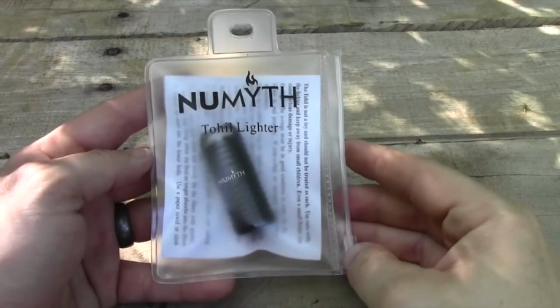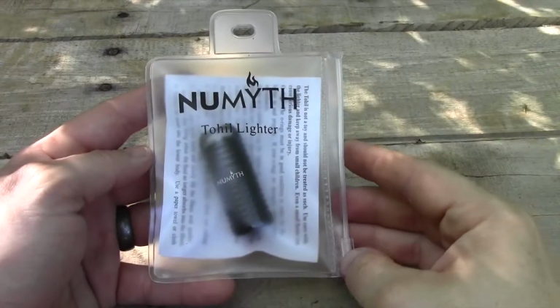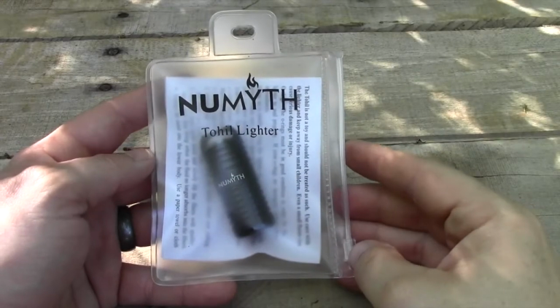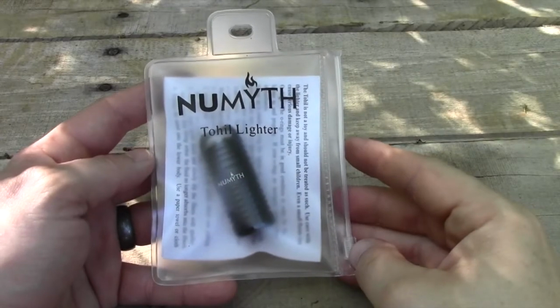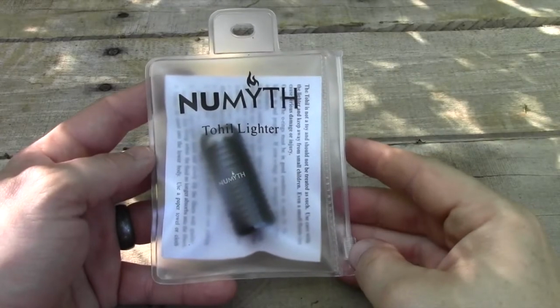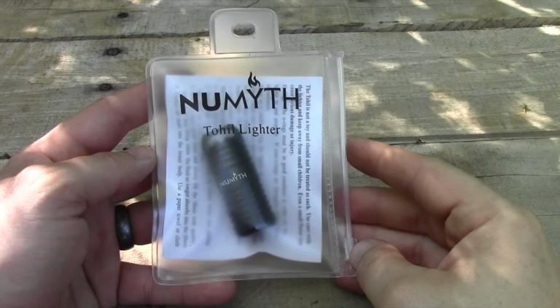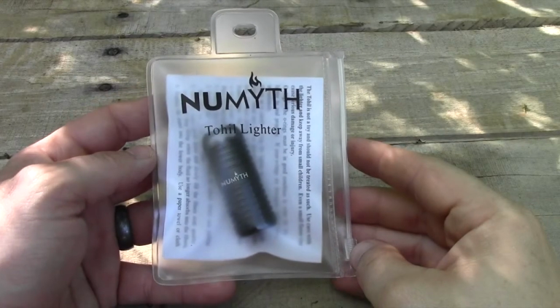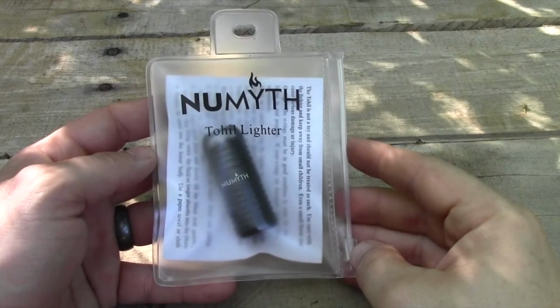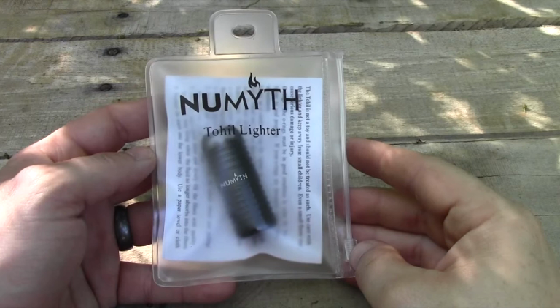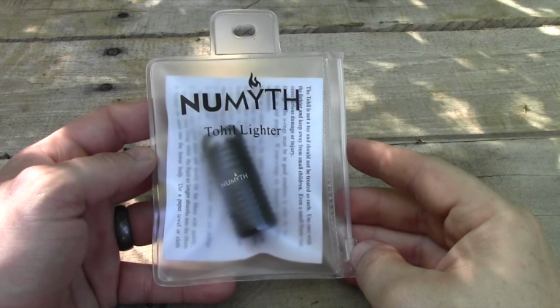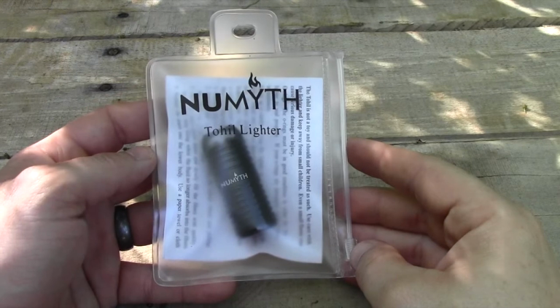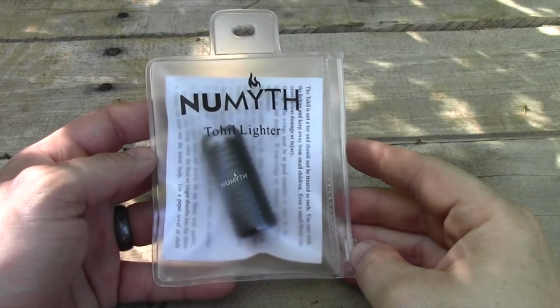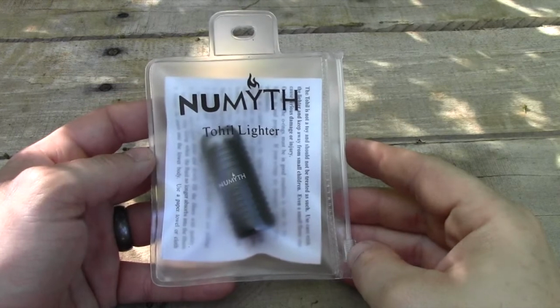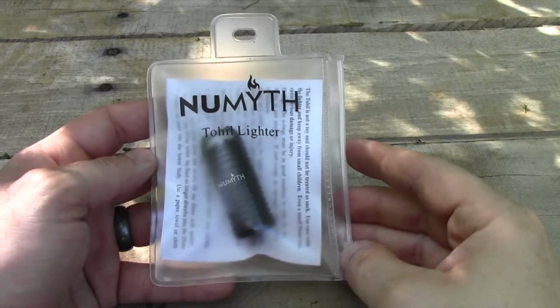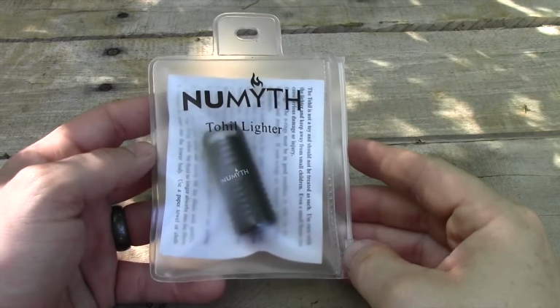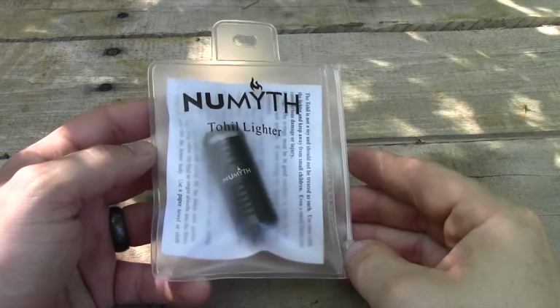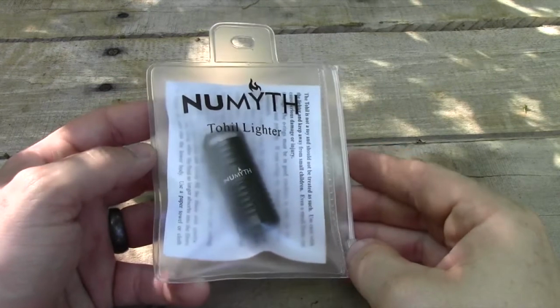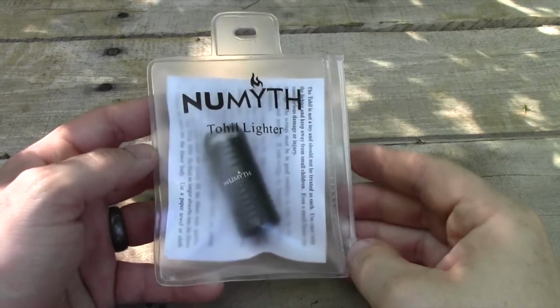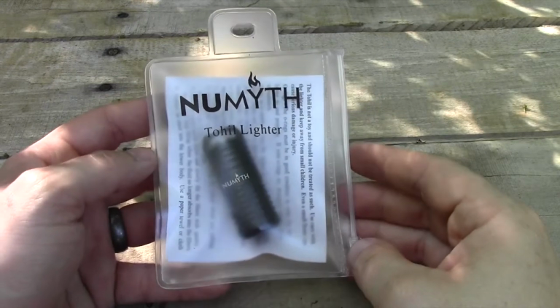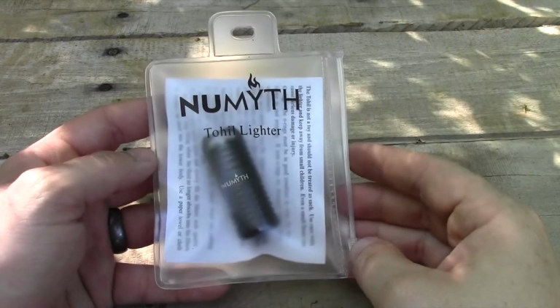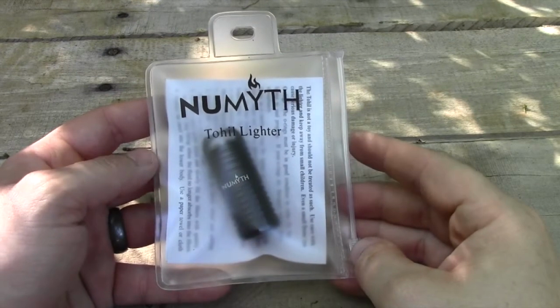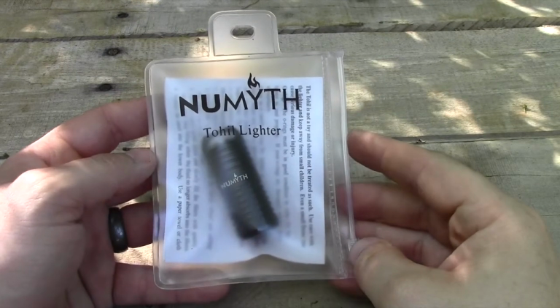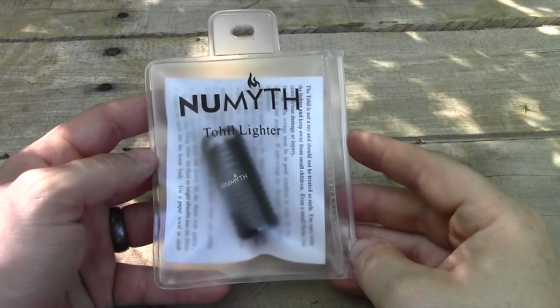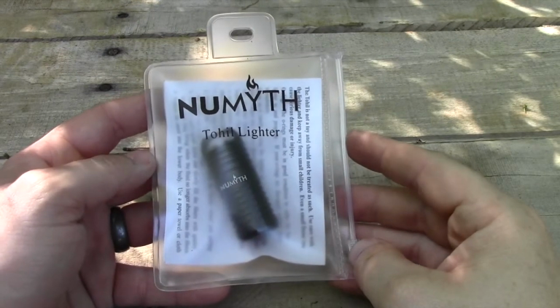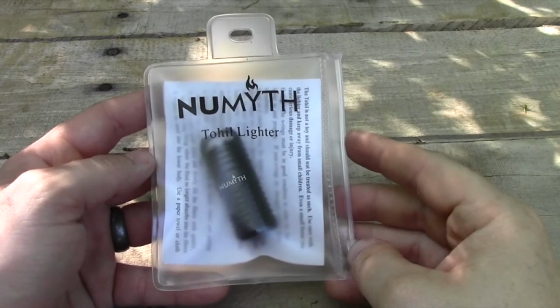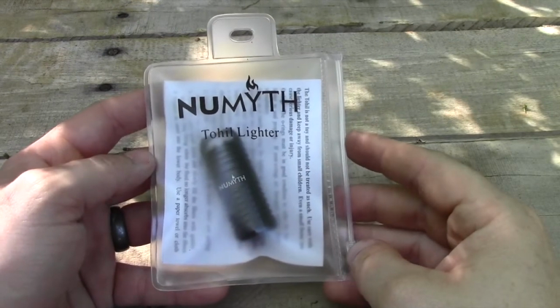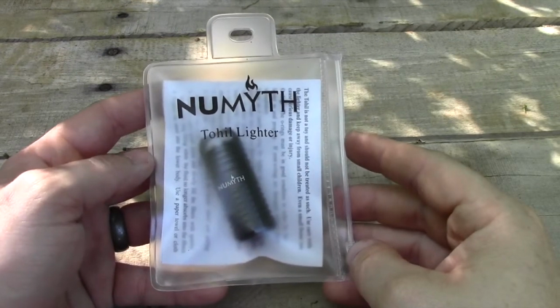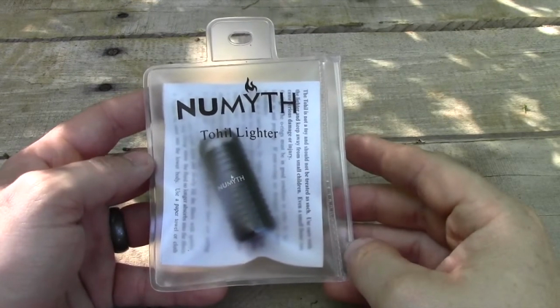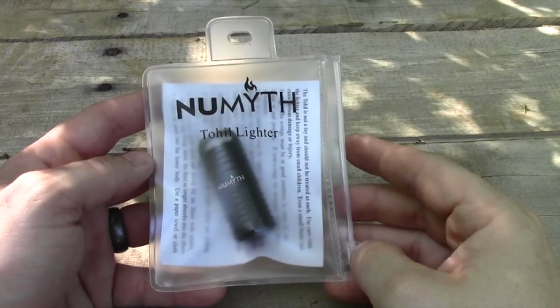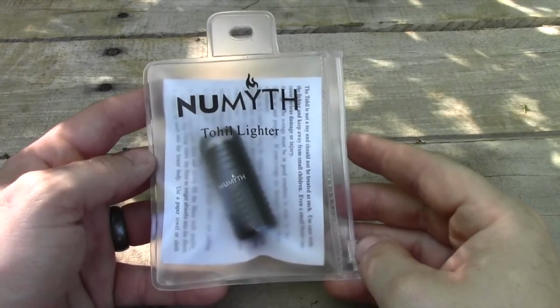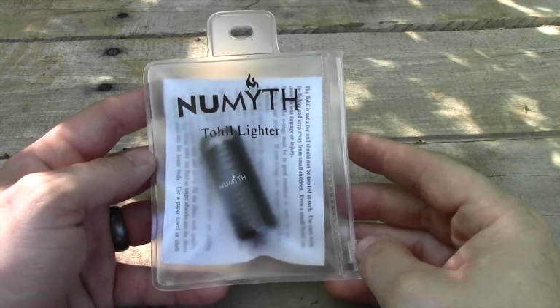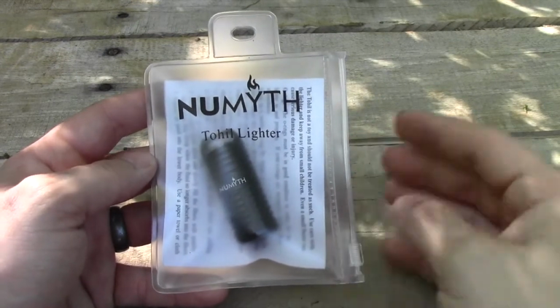Hey guys, Kevin here to do a quick review of the Numeth Toehill Lighter — a nice small EDC lighter for your everyday carry. So let's take a look at it.